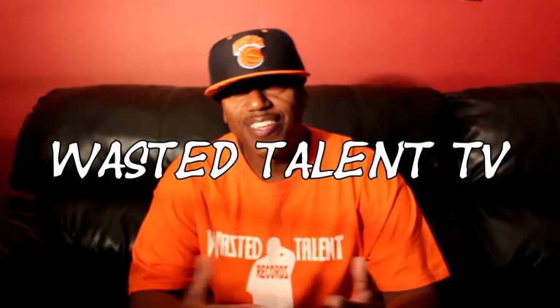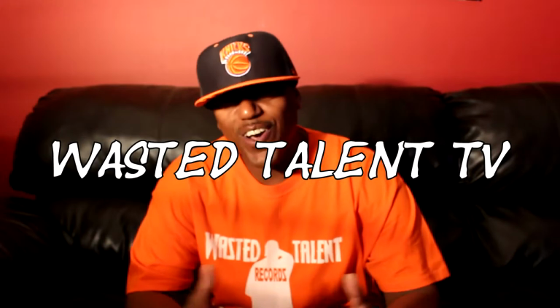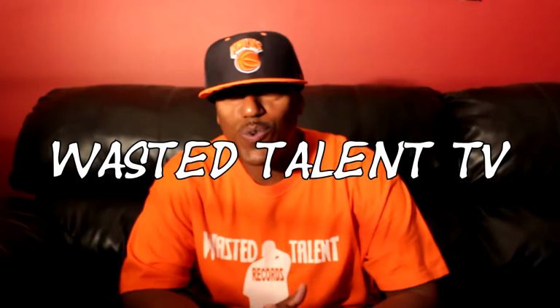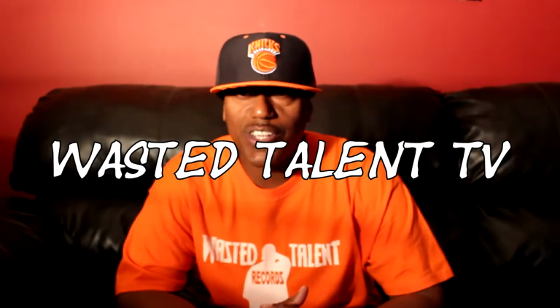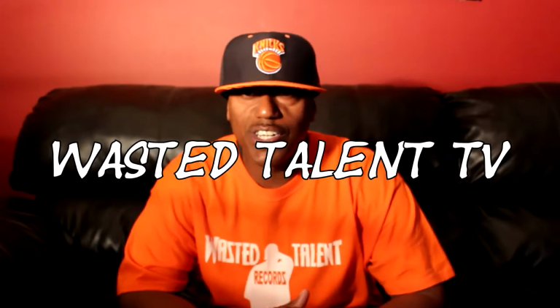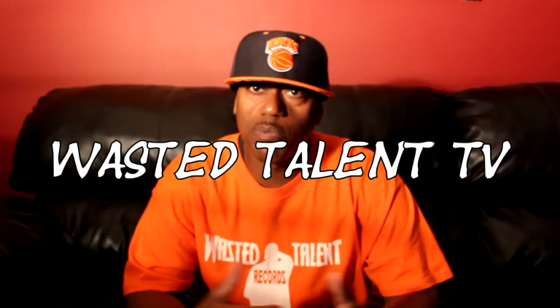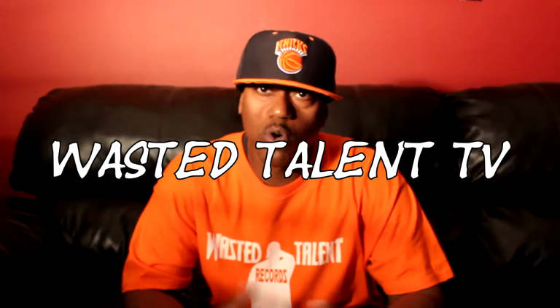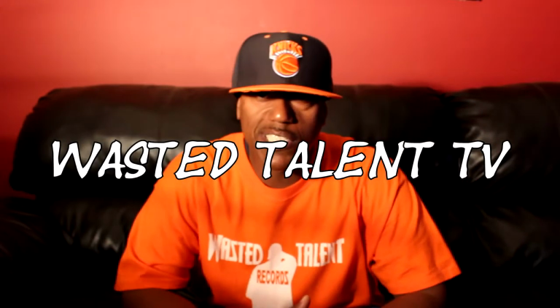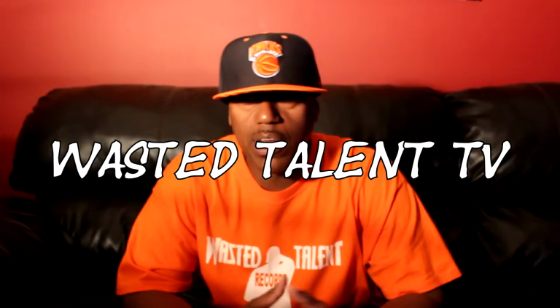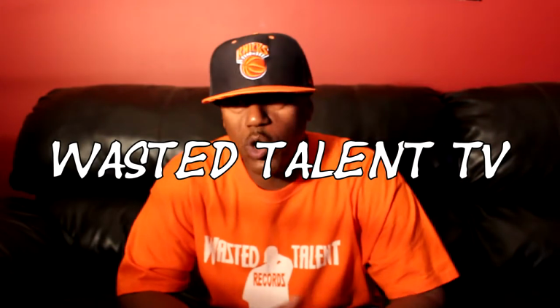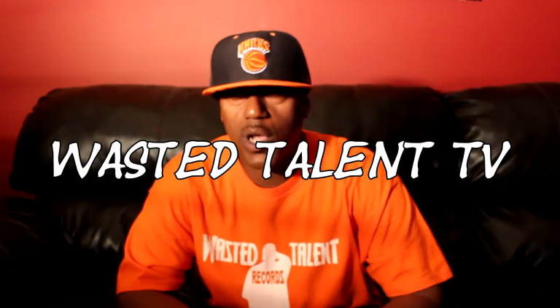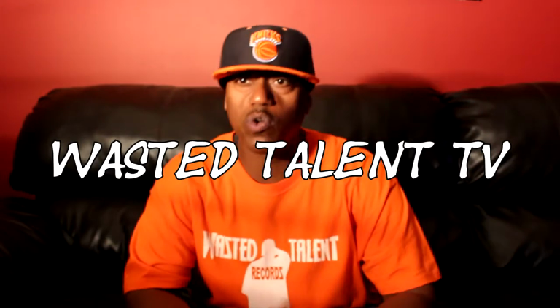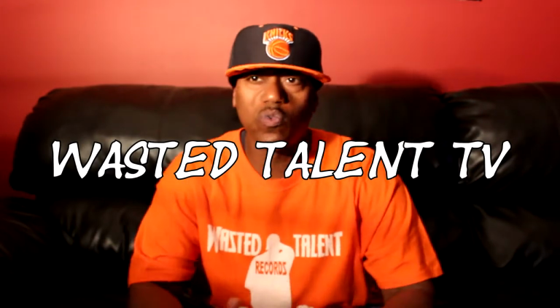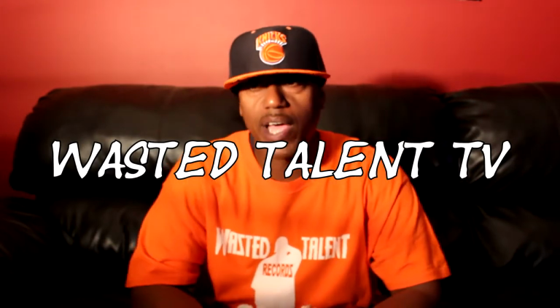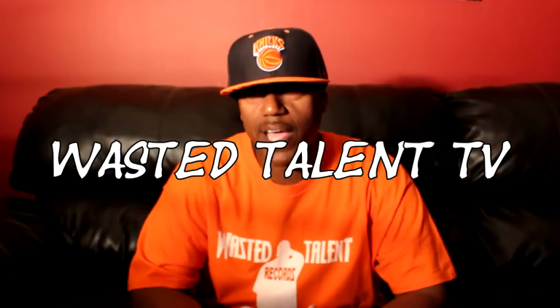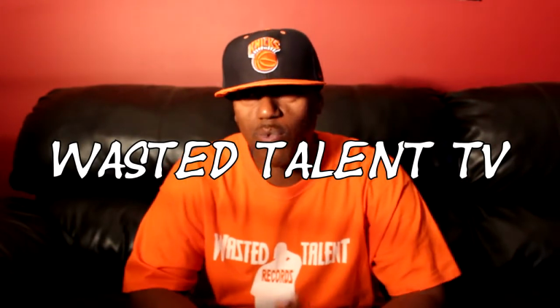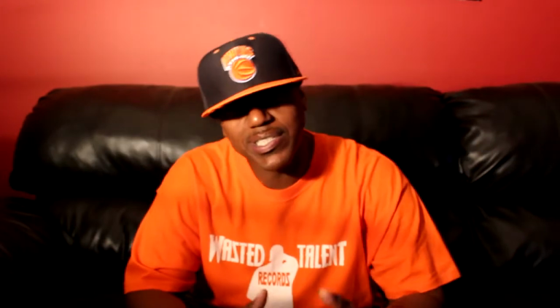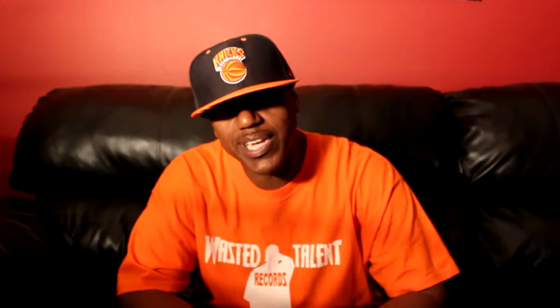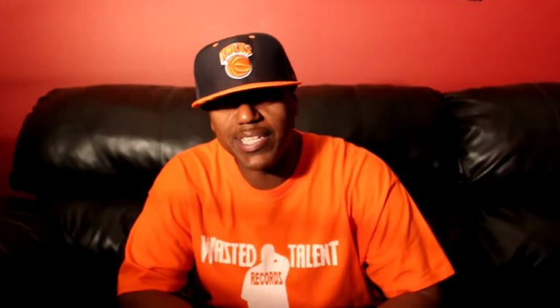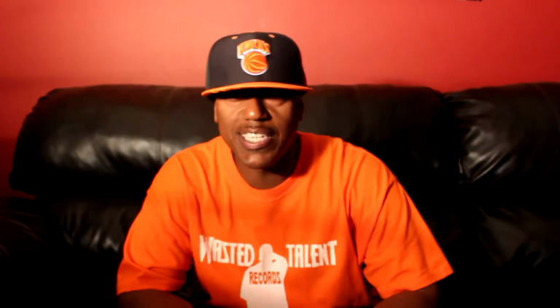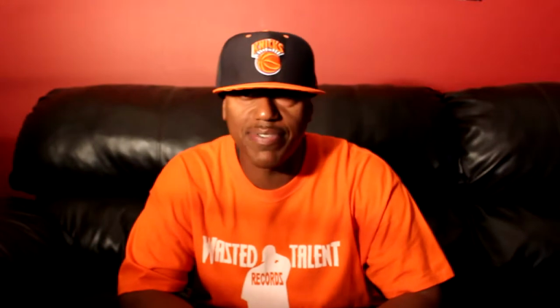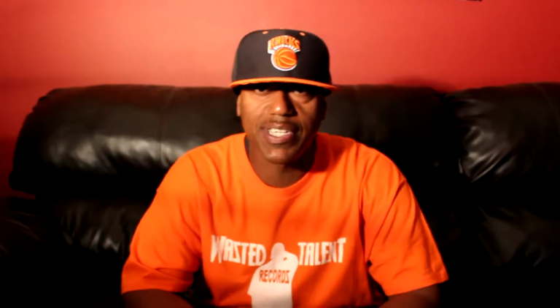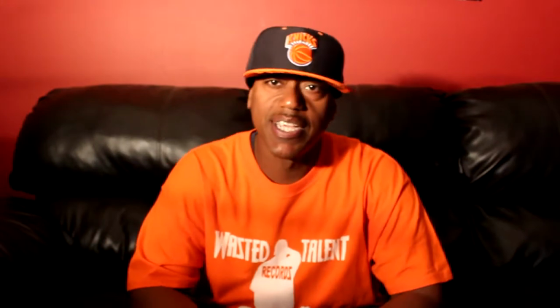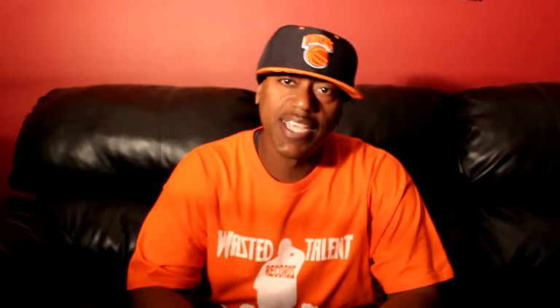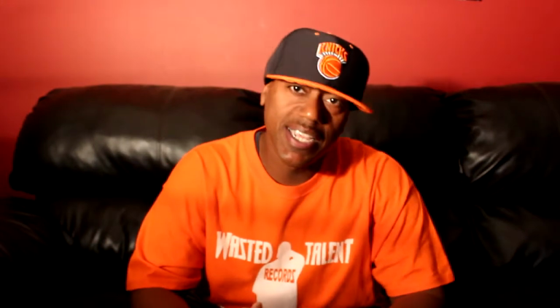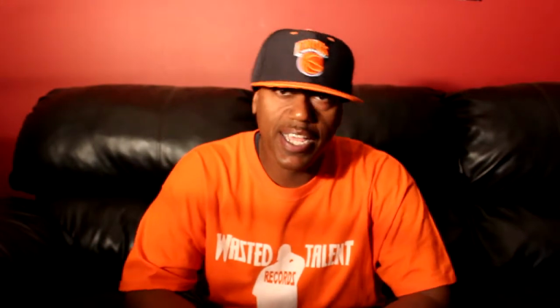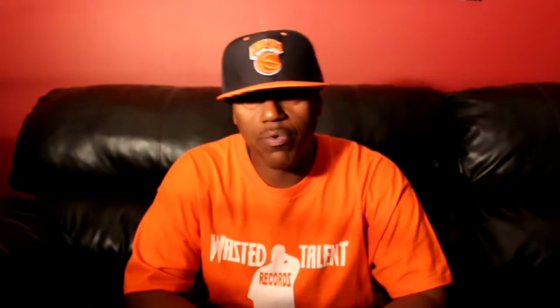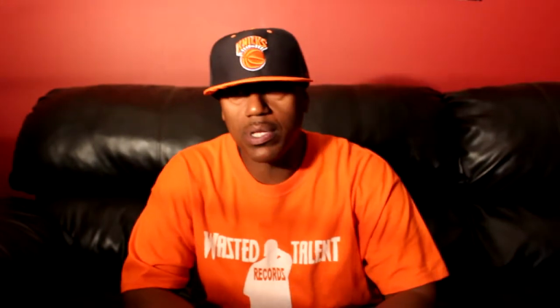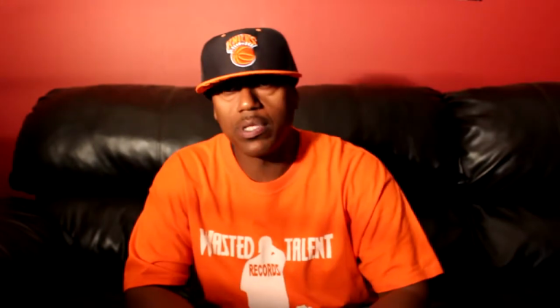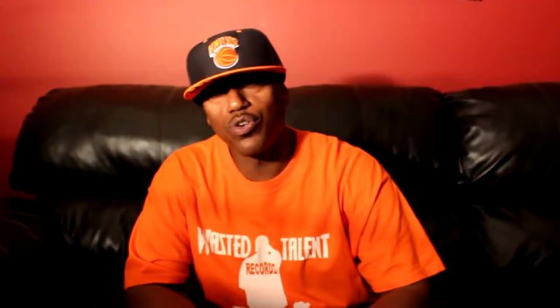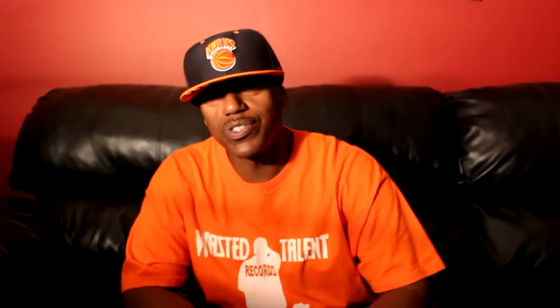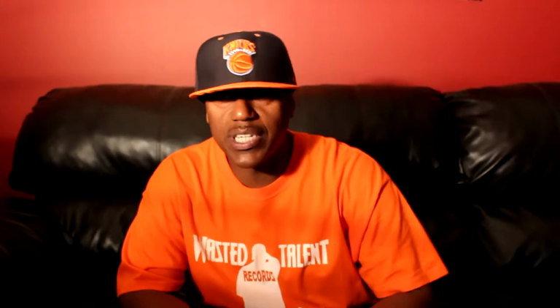Yo, what's good? This your boy C-double-O-L, cool from the ad, Wasted Talent TV, in the area, you know what I'm saying?